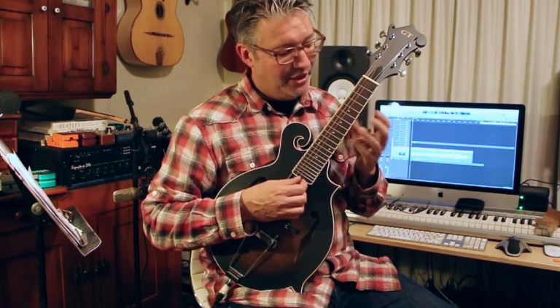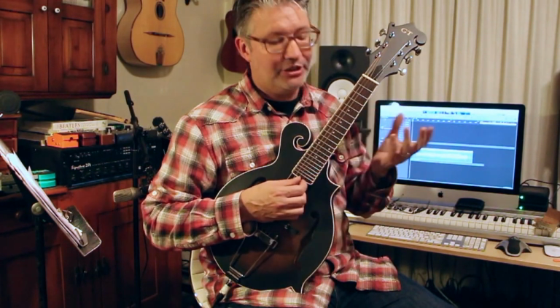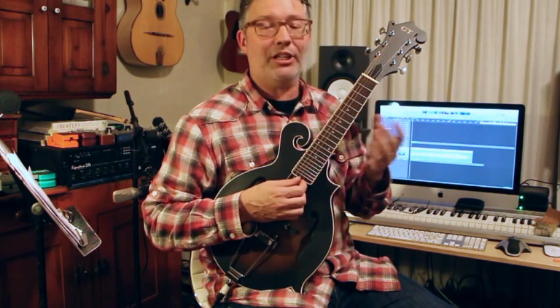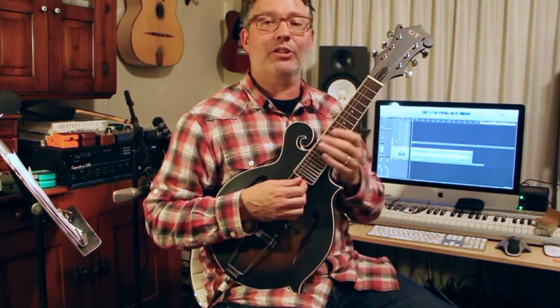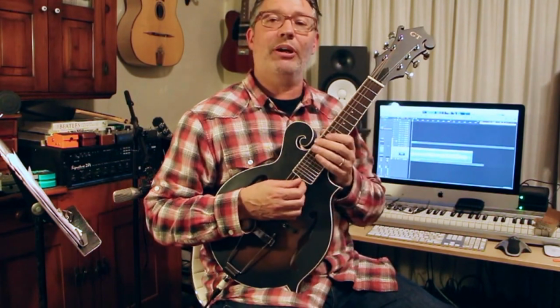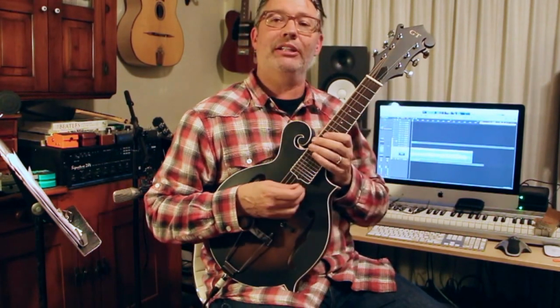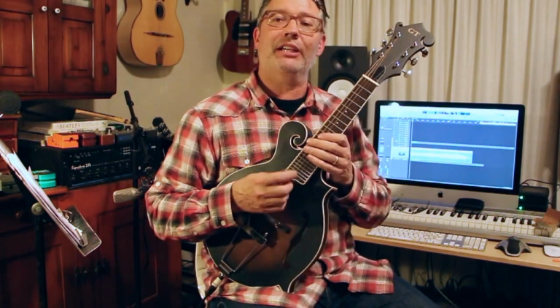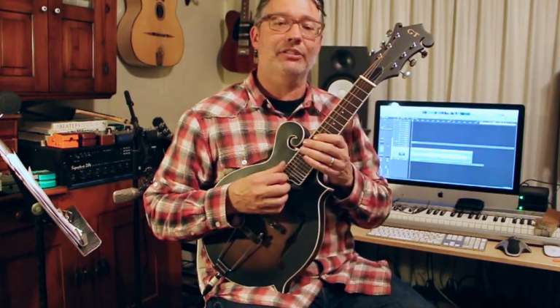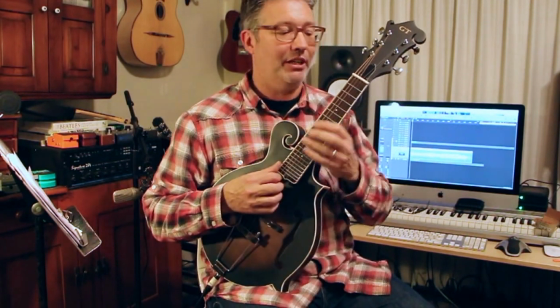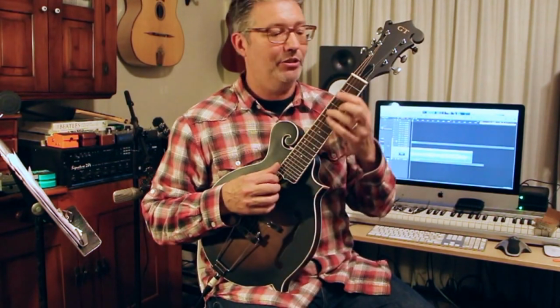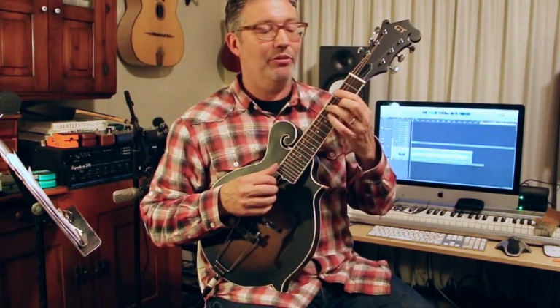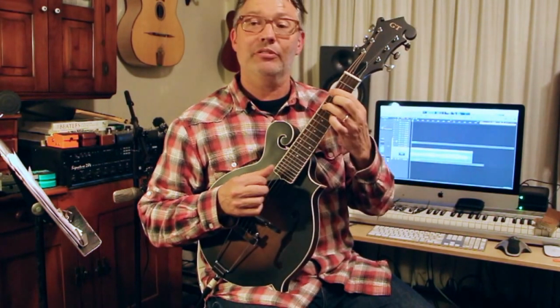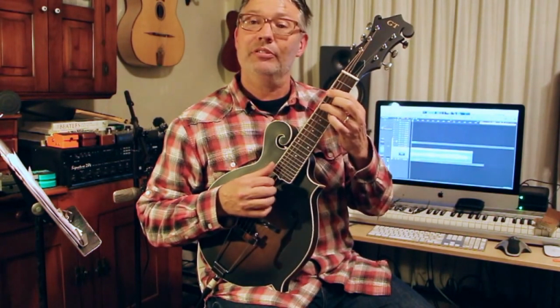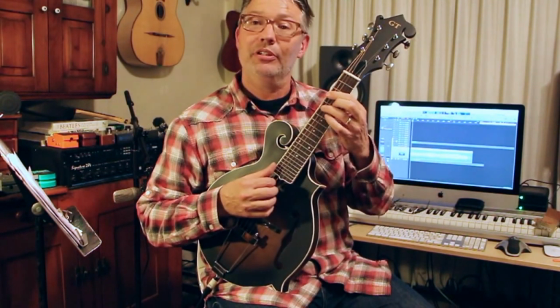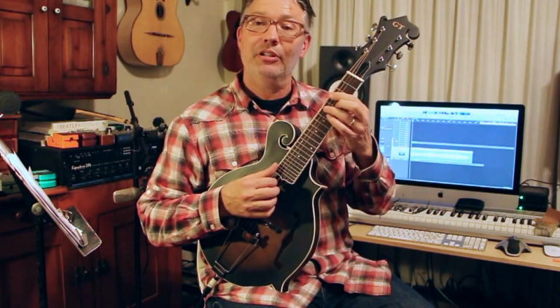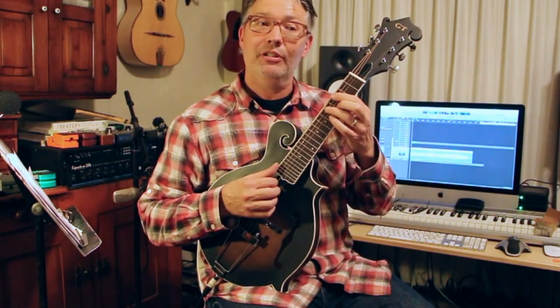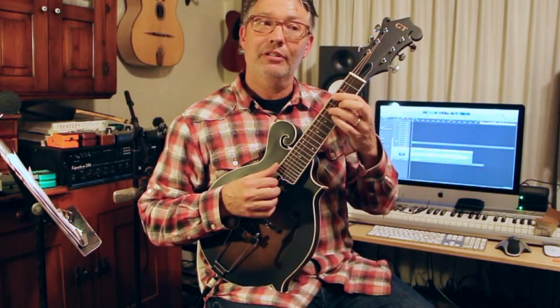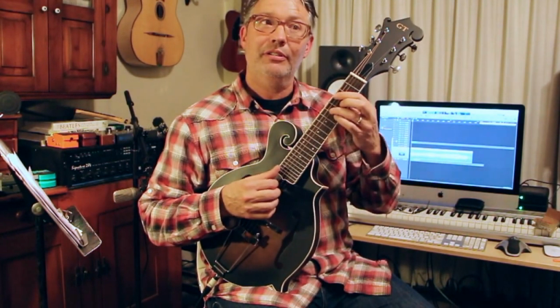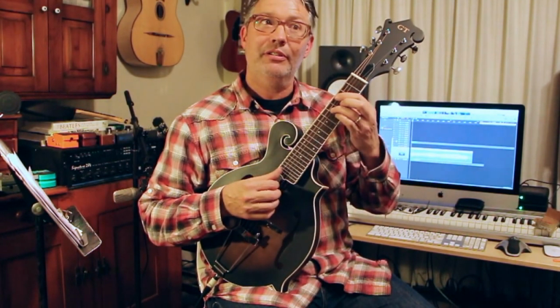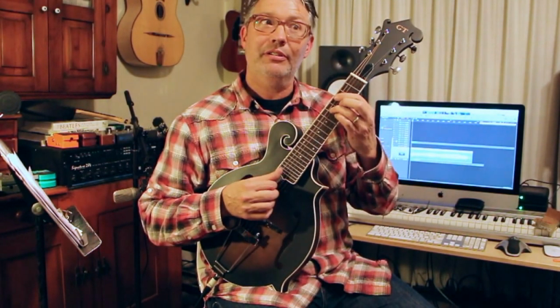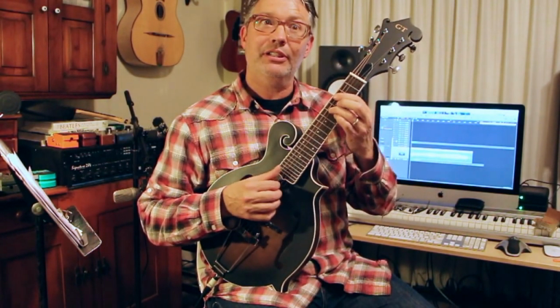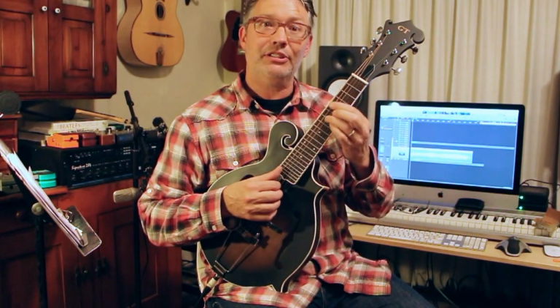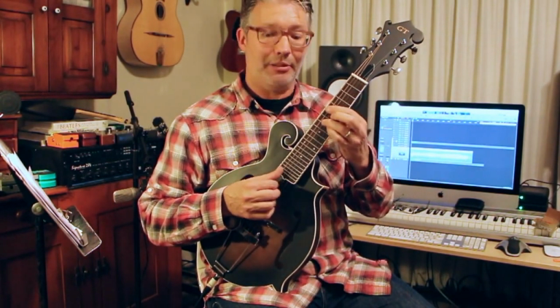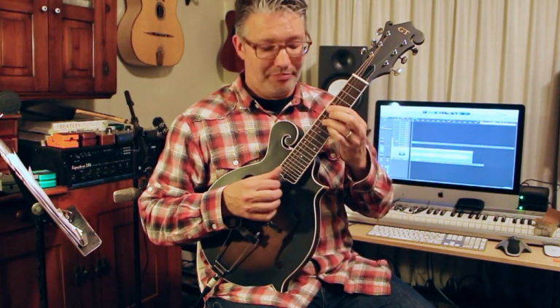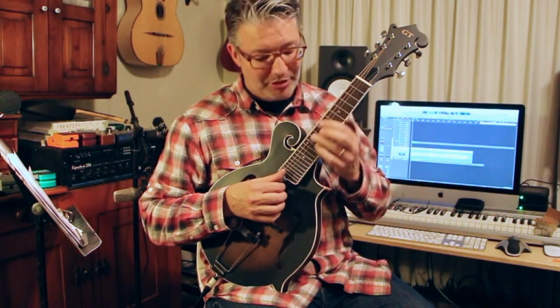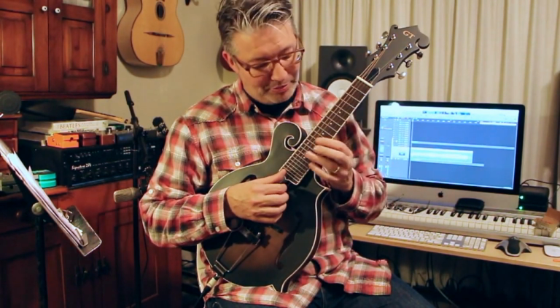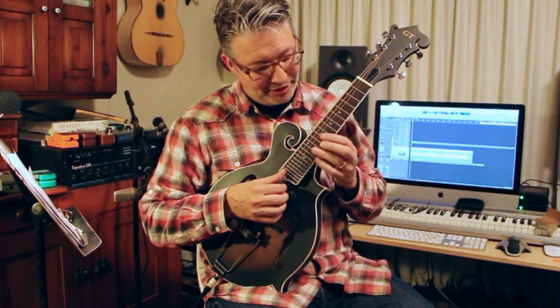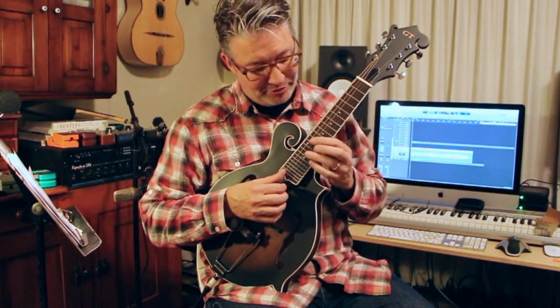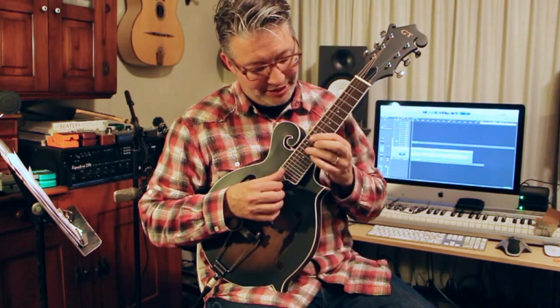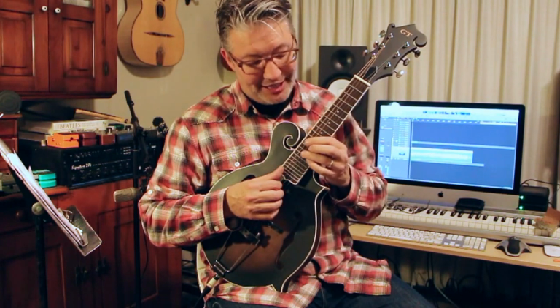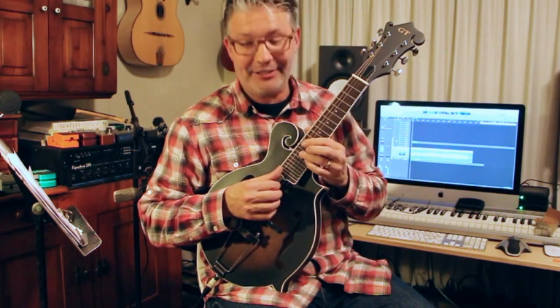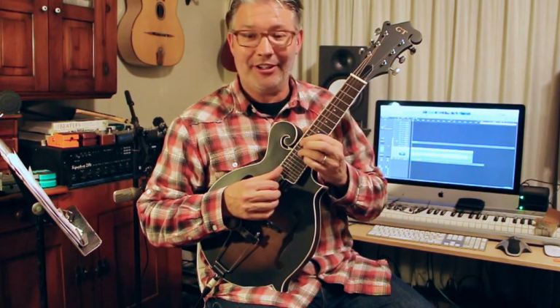I just like the way it sounds. It's just like you can play a really high guitar.